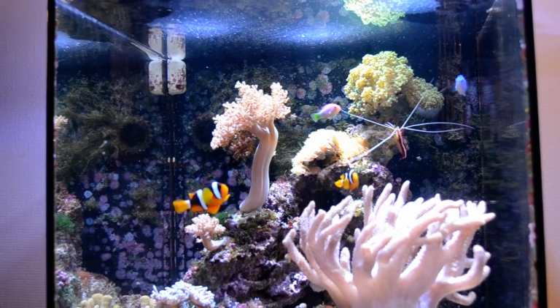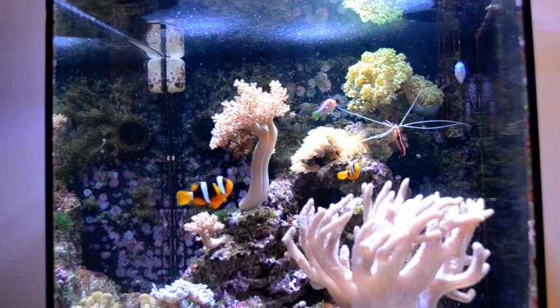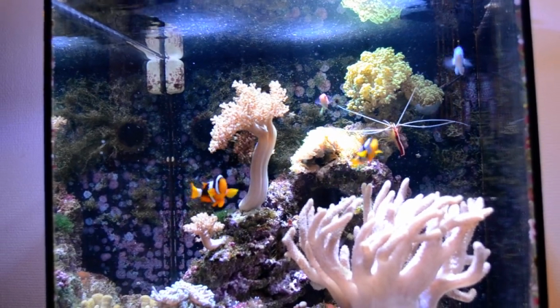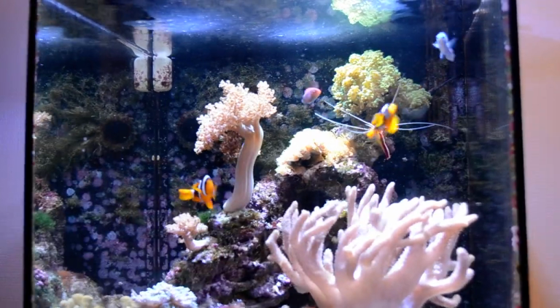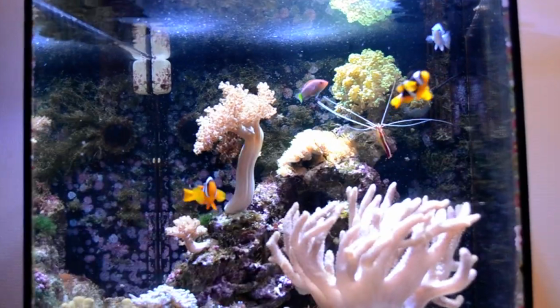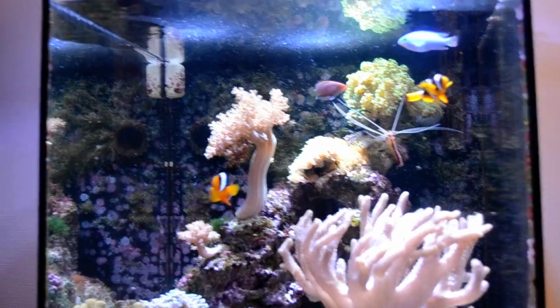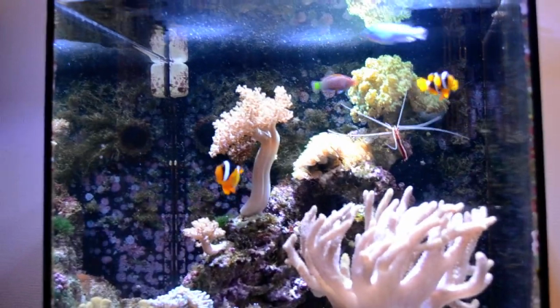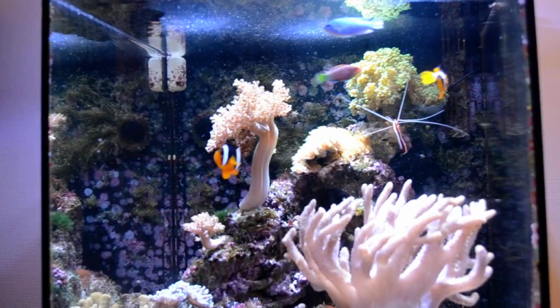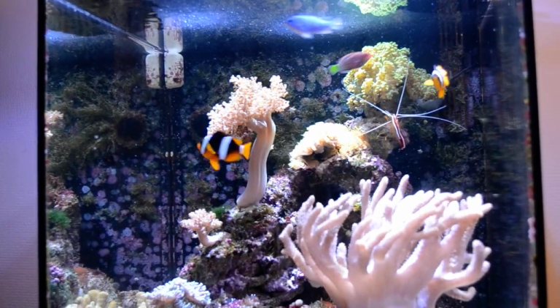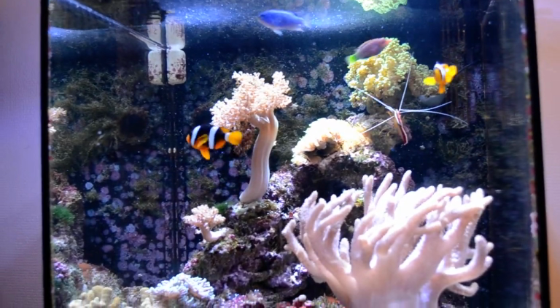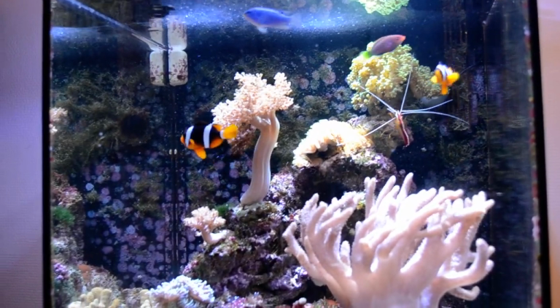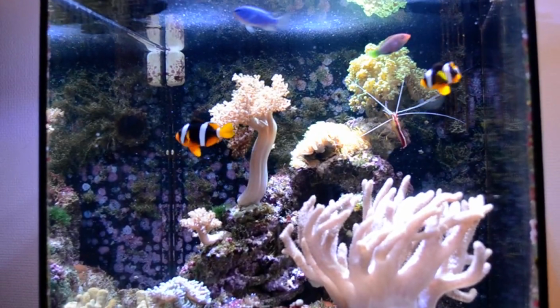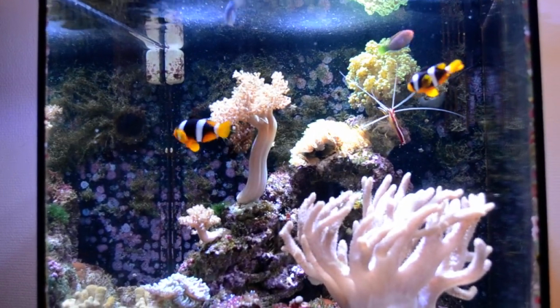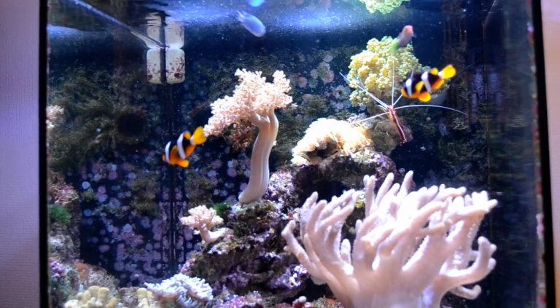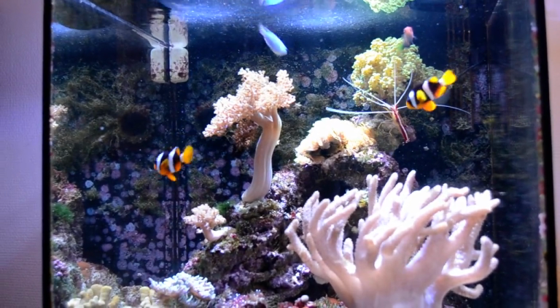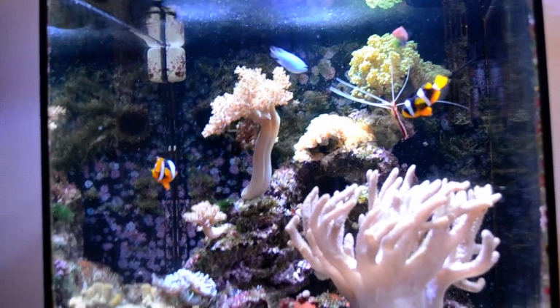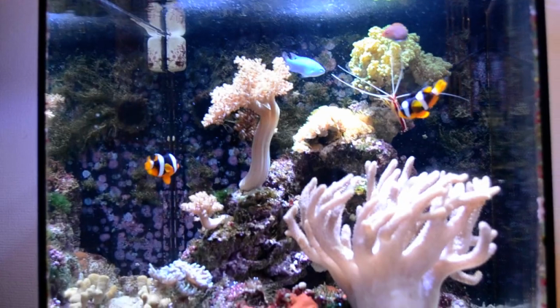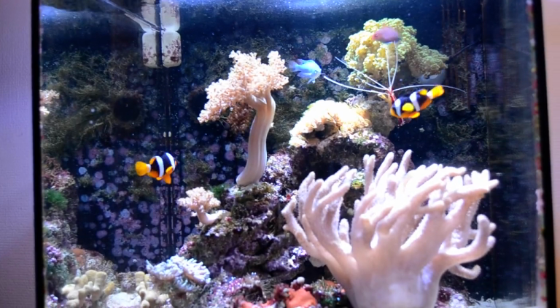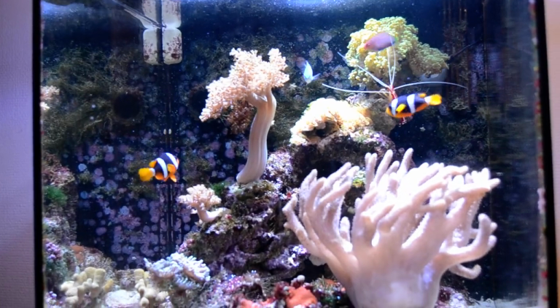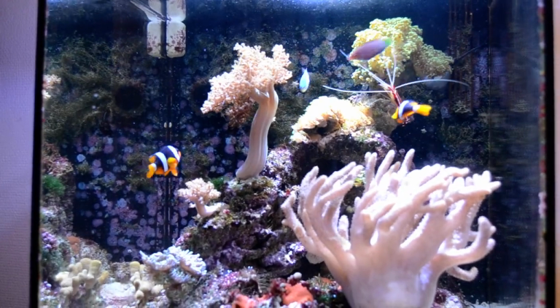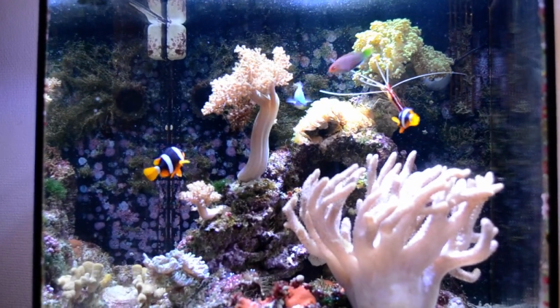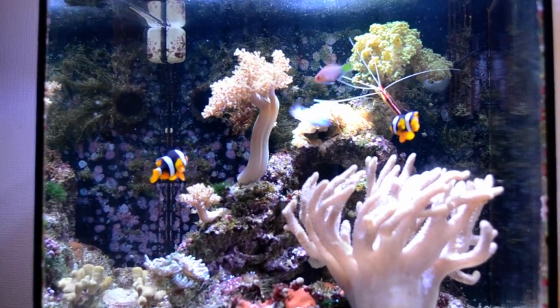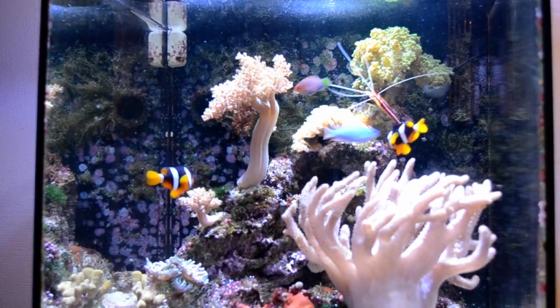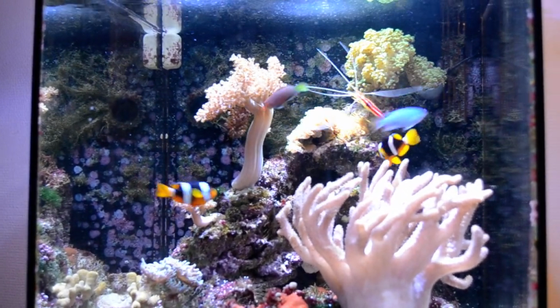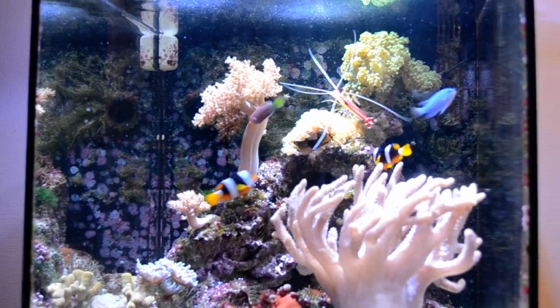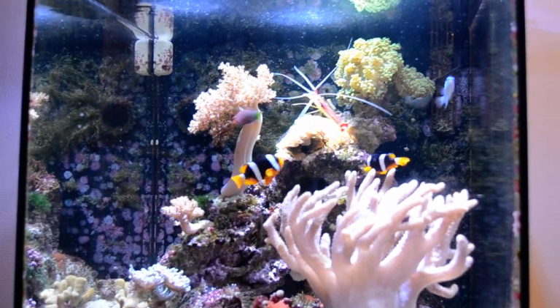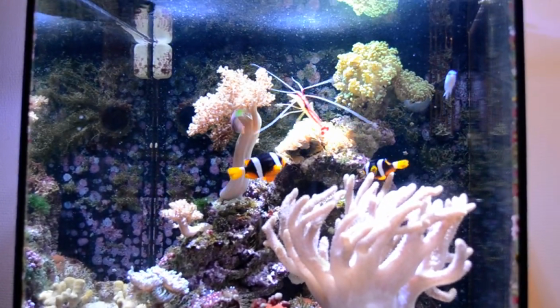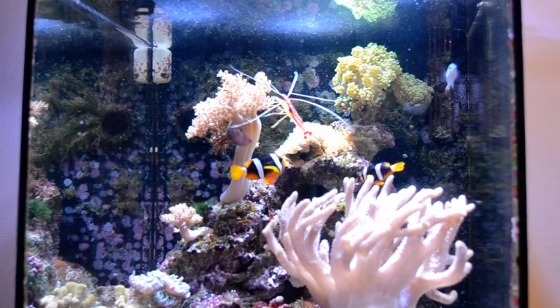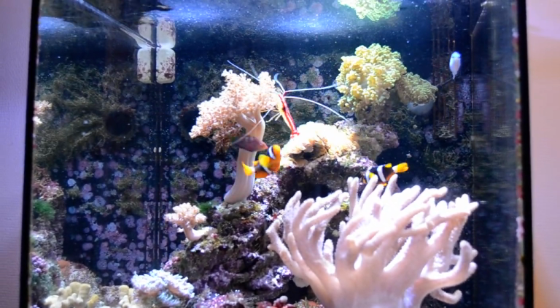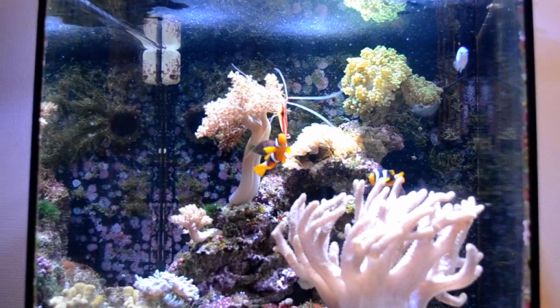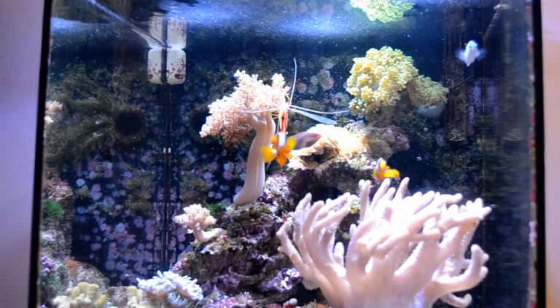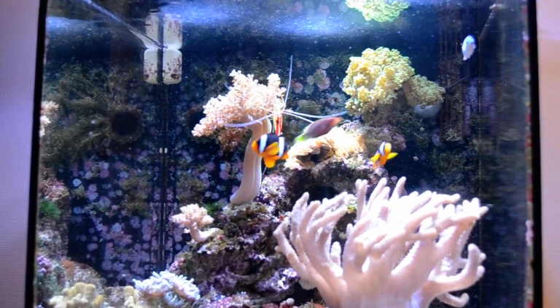What's up everybody, this is Butterfish Tank and today we are basically going to talk about a care guide on Blue Devil Damselfish.